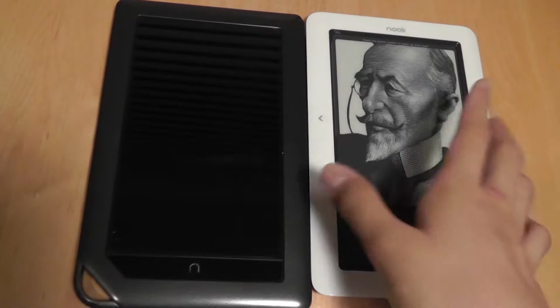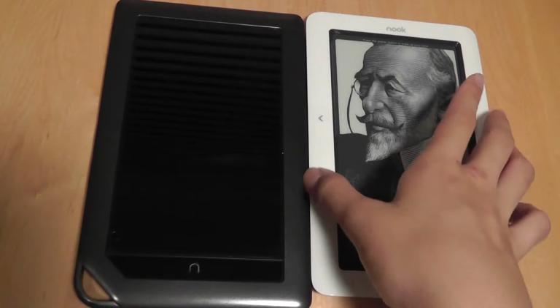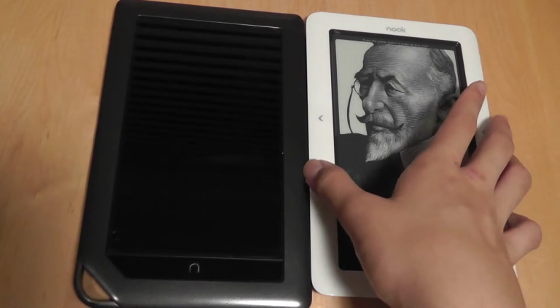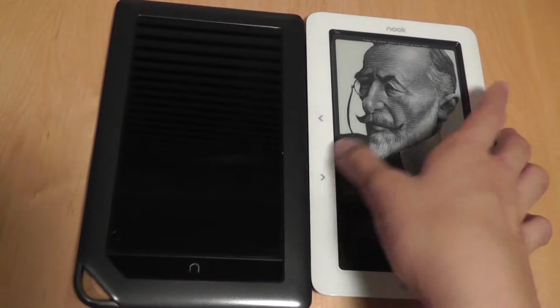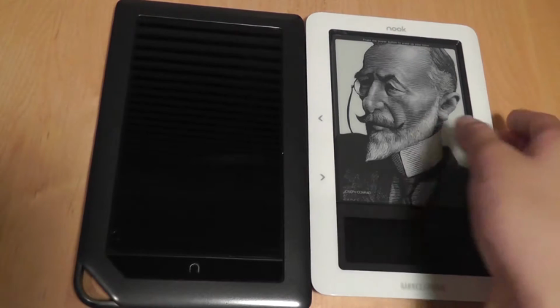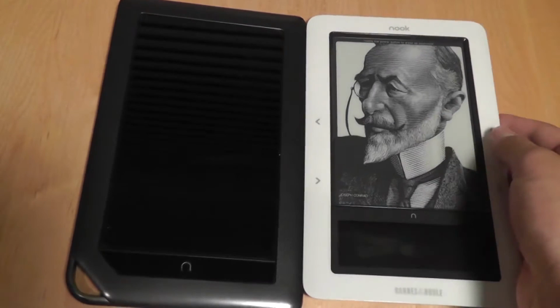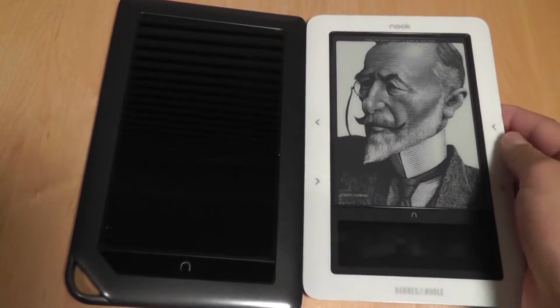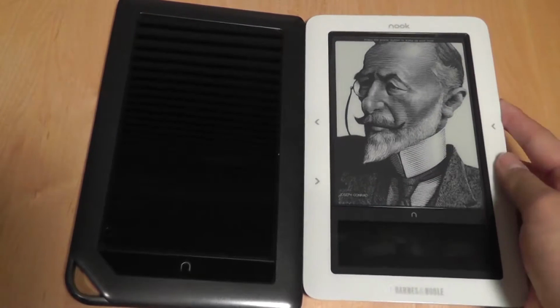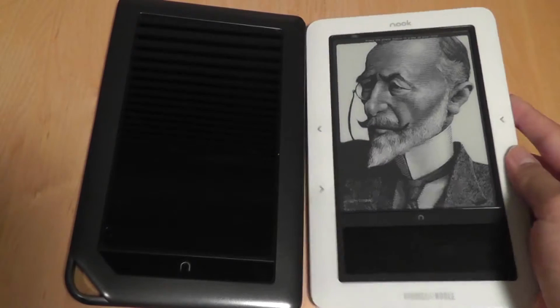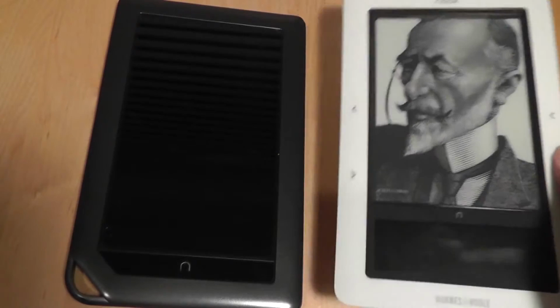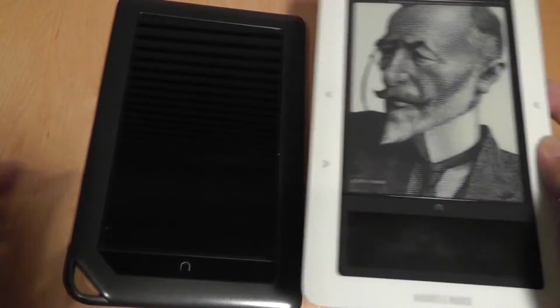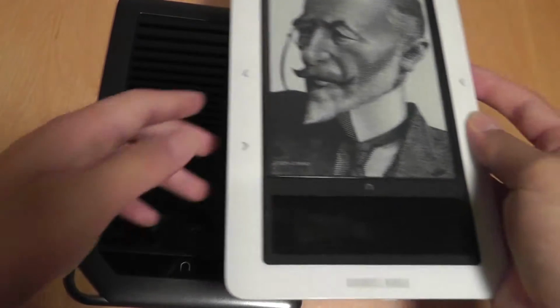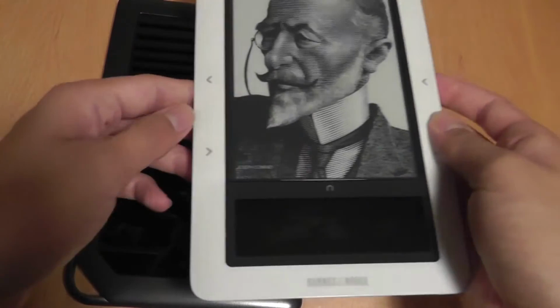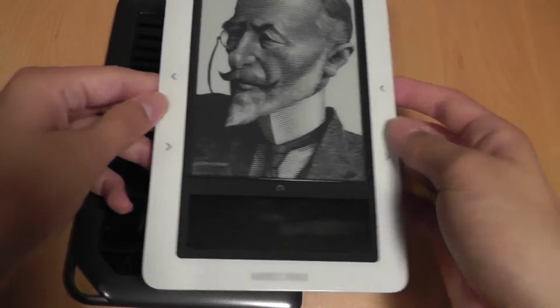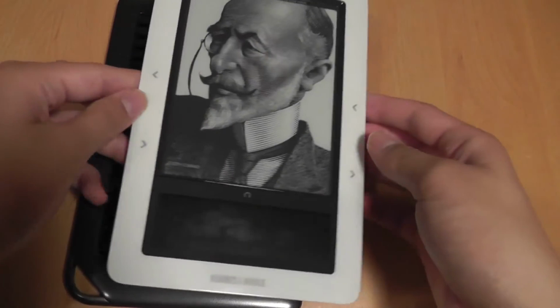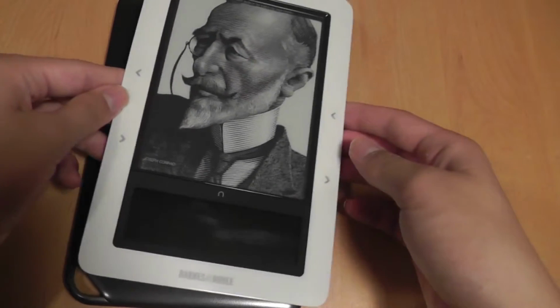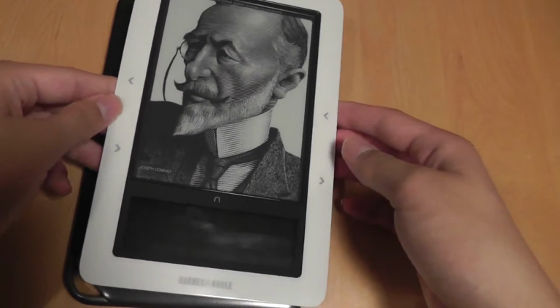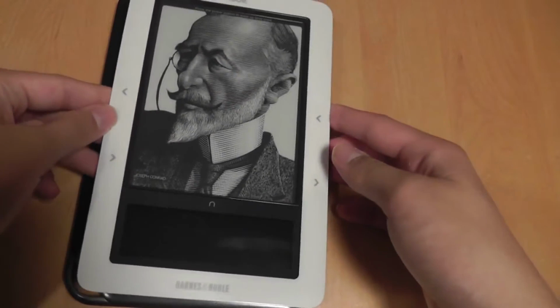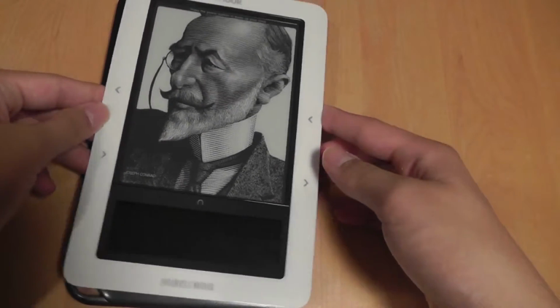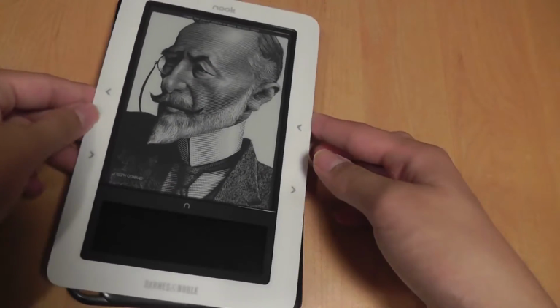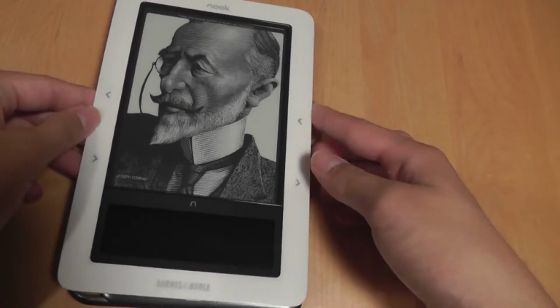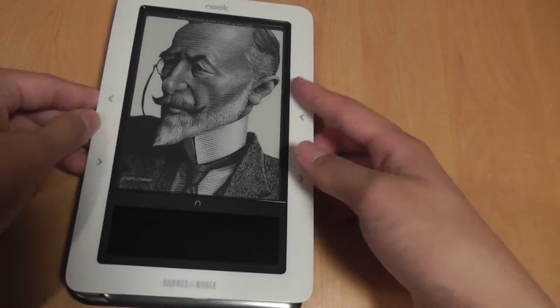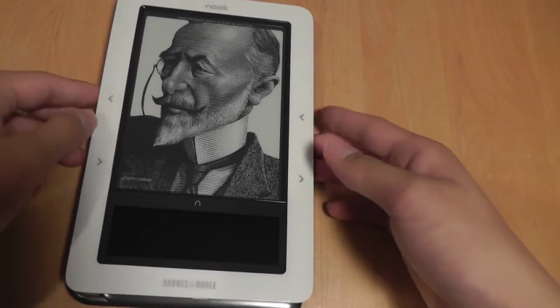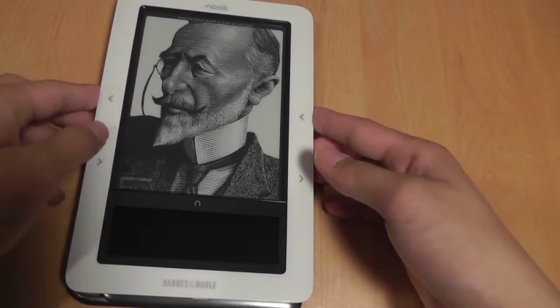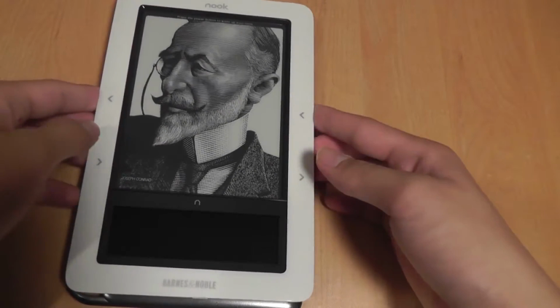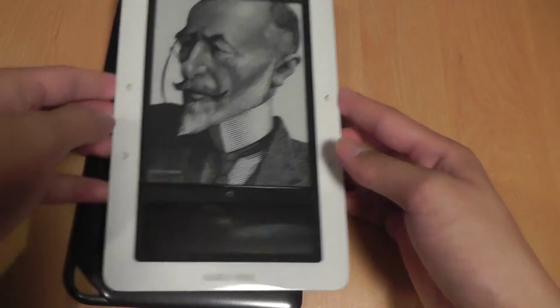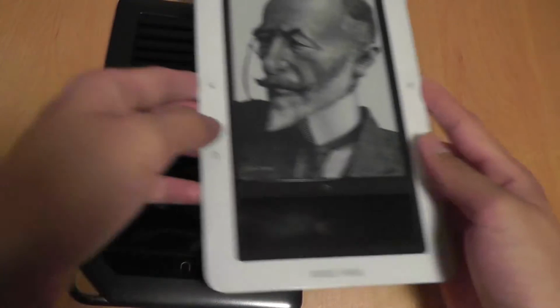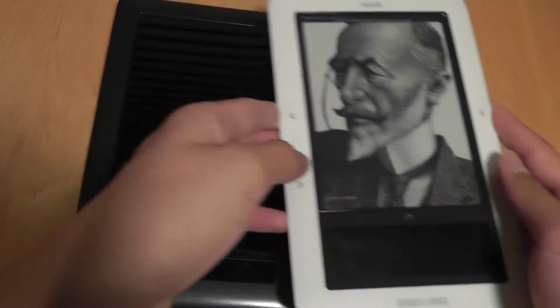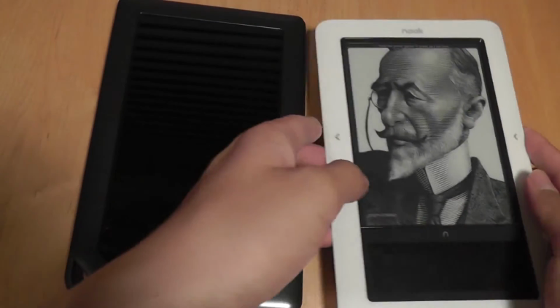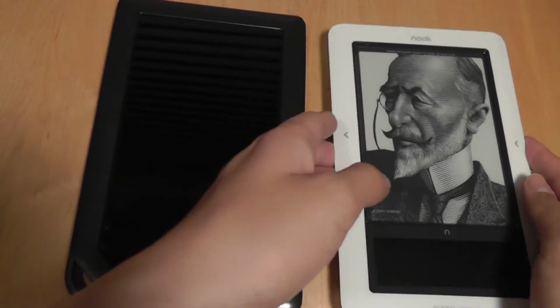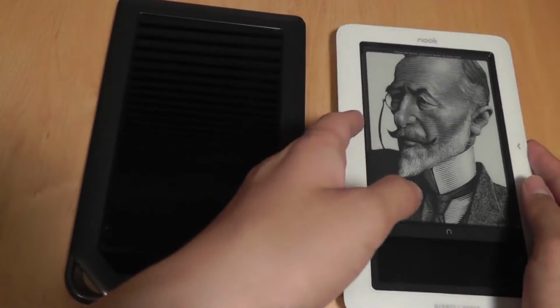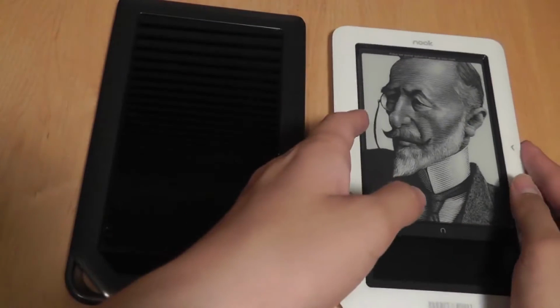As far as dimensions, both devices are very similar. If you're looking for portability, I would say they are about even in that department.